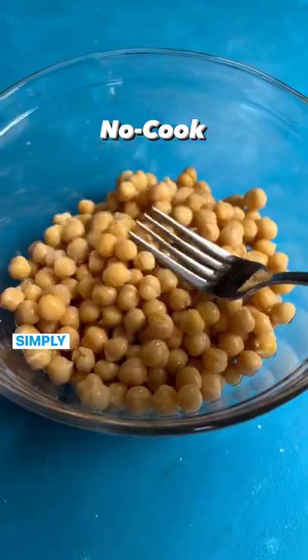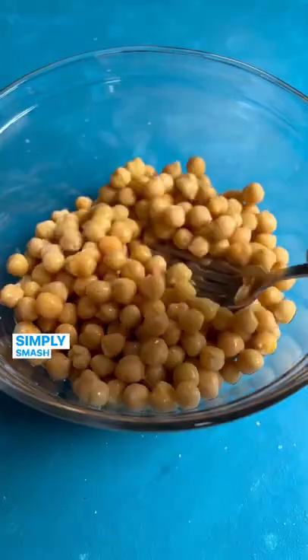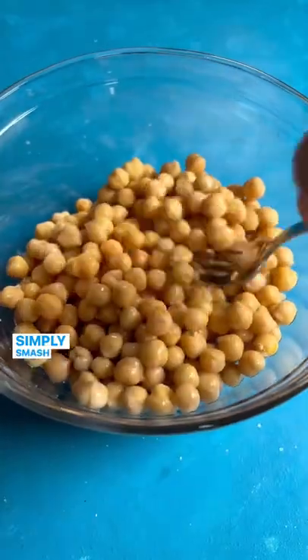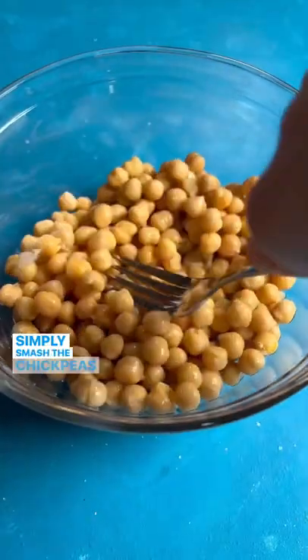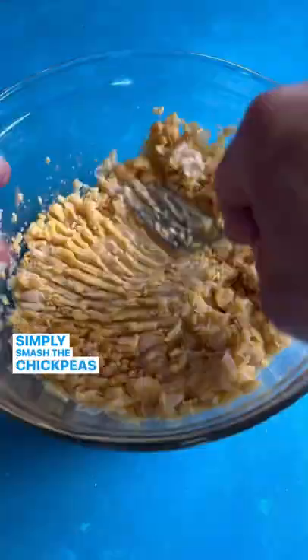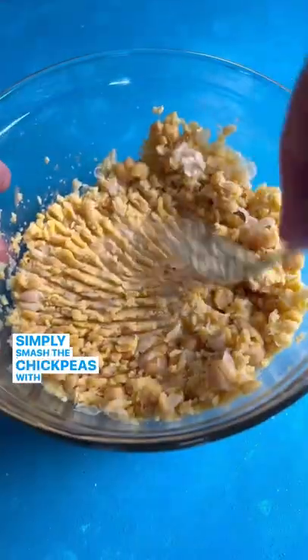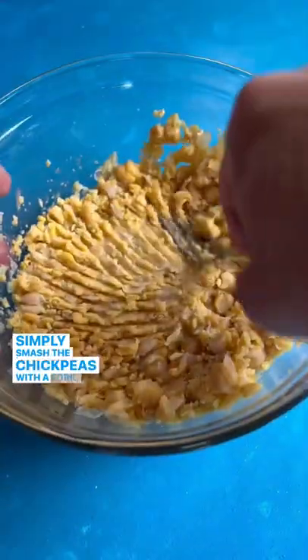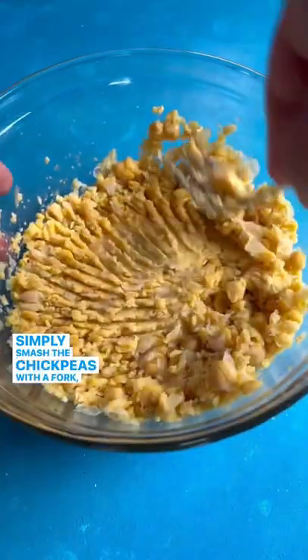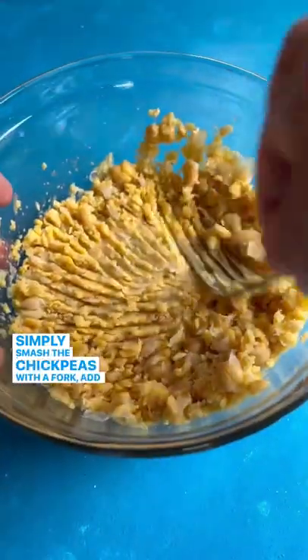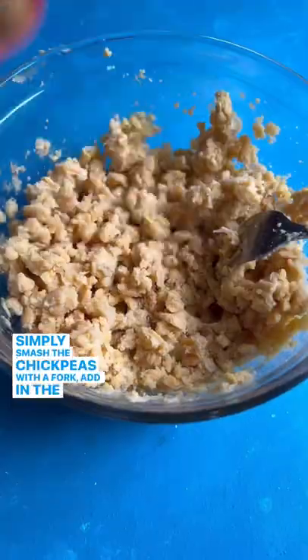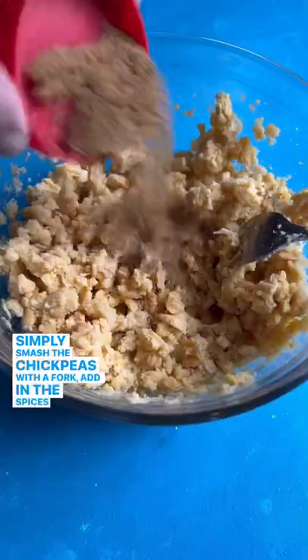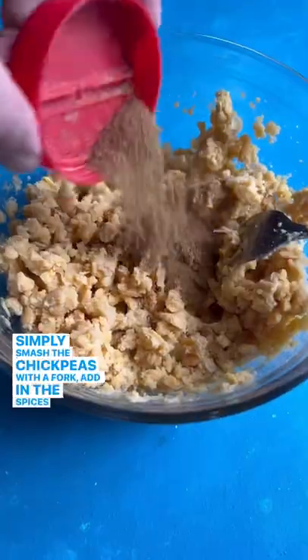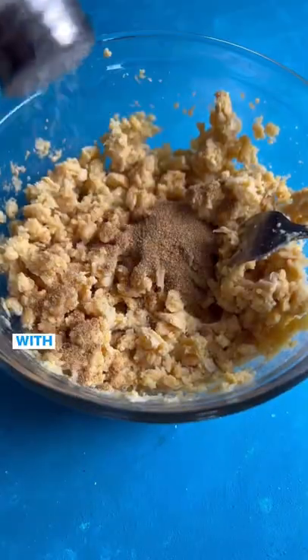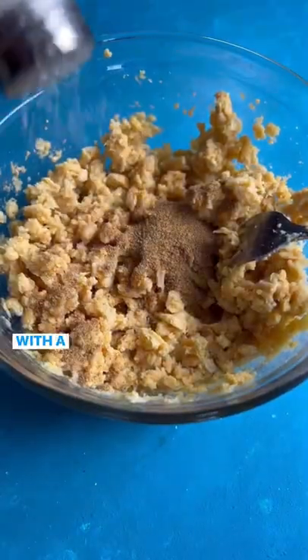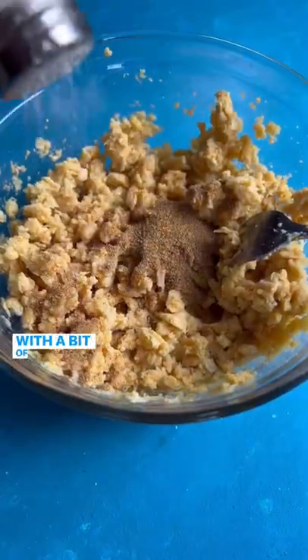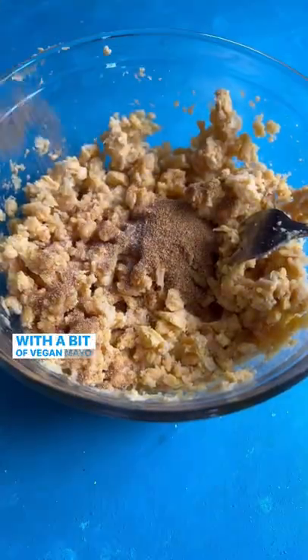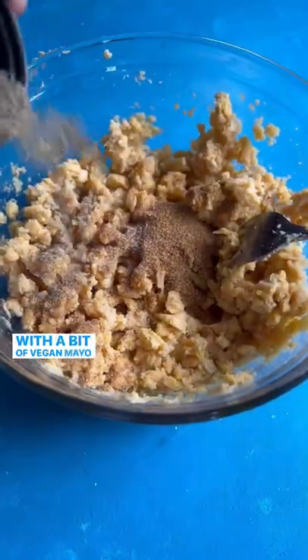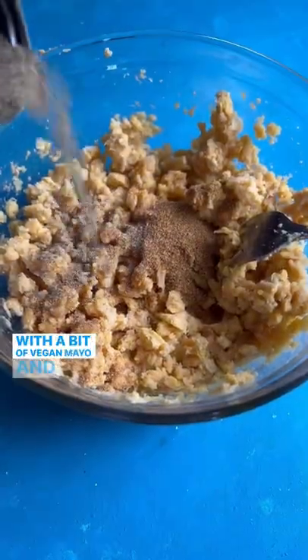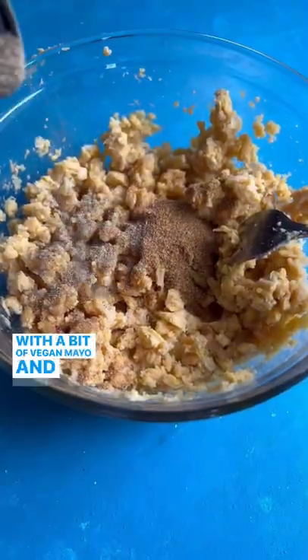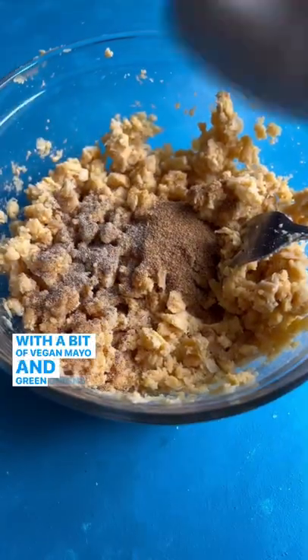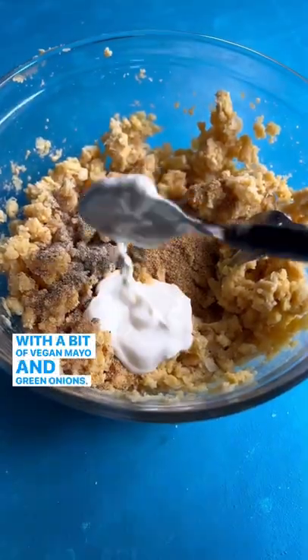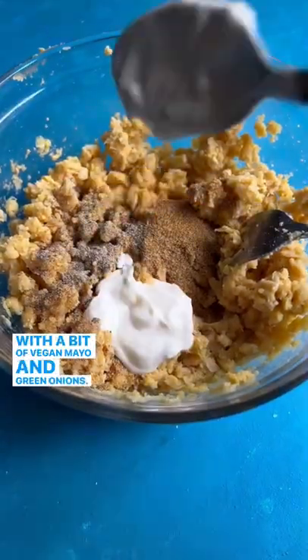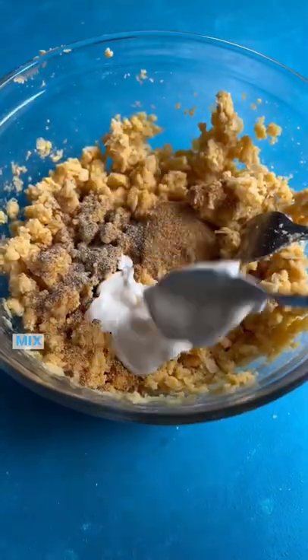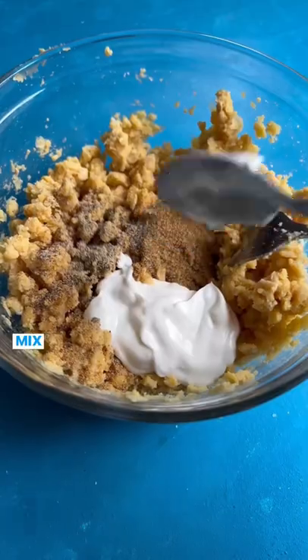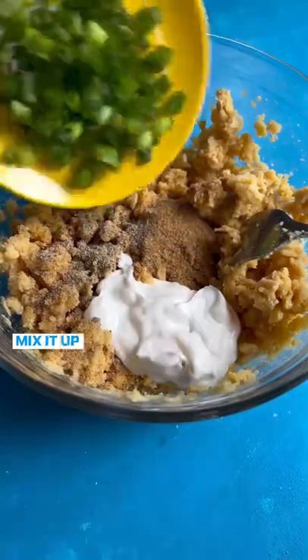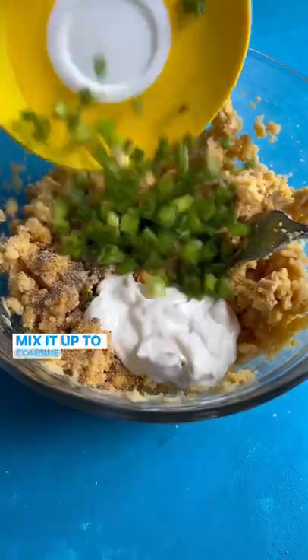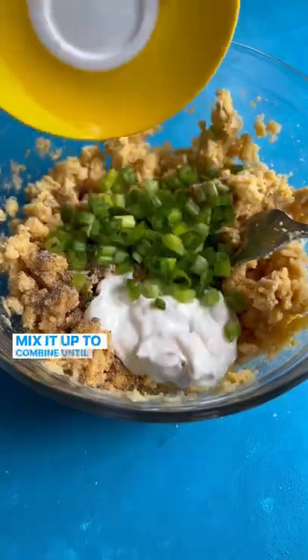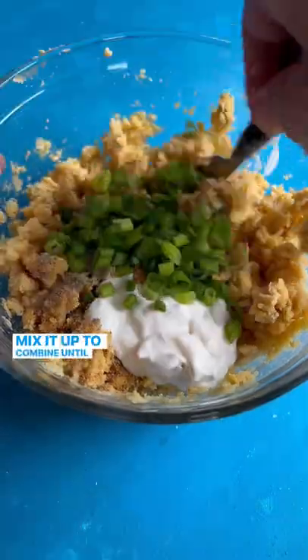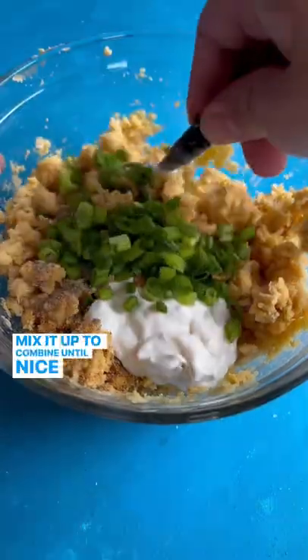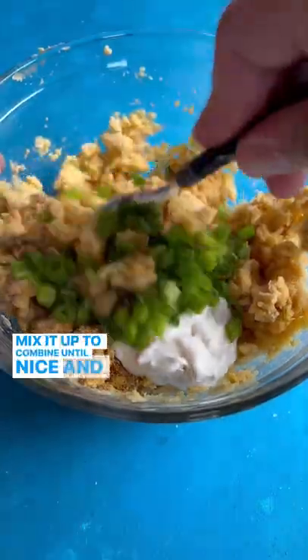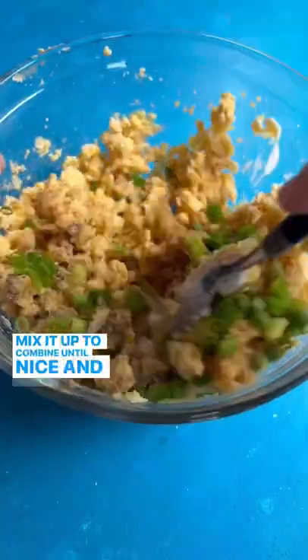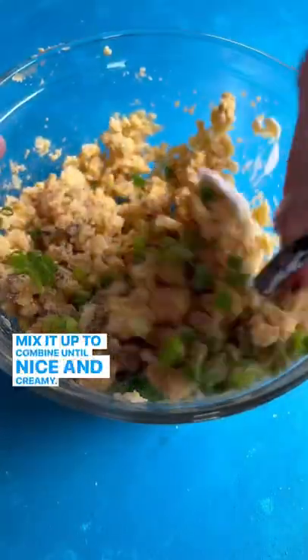Simply smash the chickpeas with a fork, add in the spices with a bit of vegan mayo and green onions. Mix it up to combine until nice and creamy.